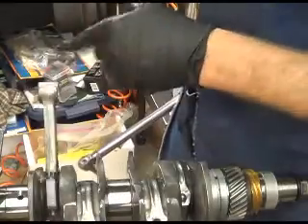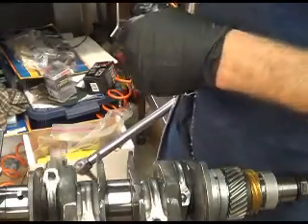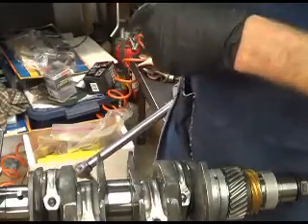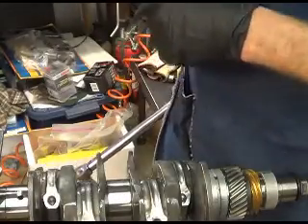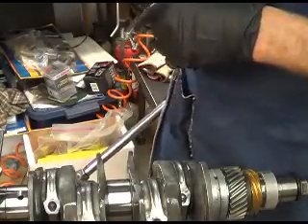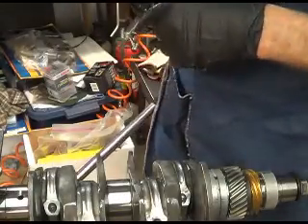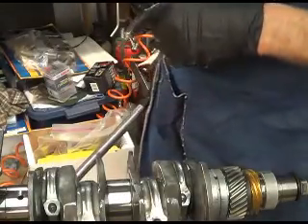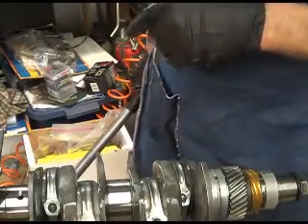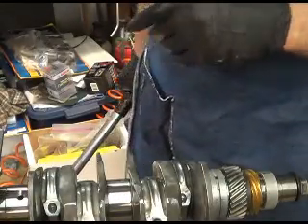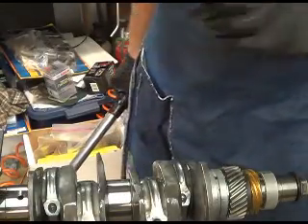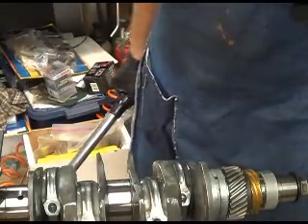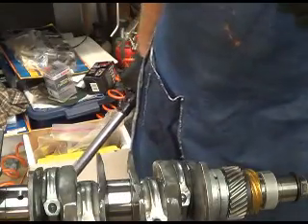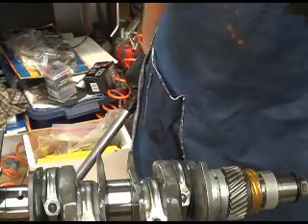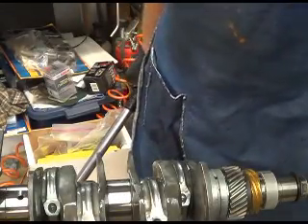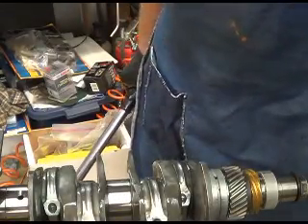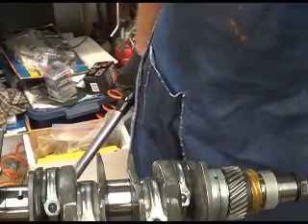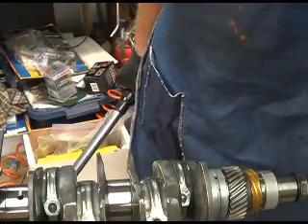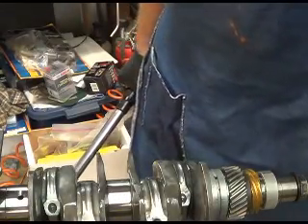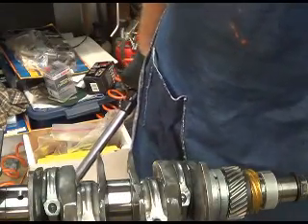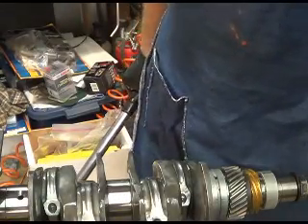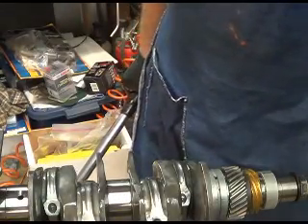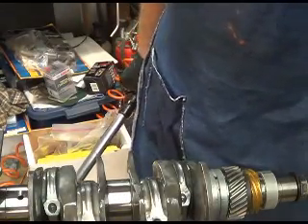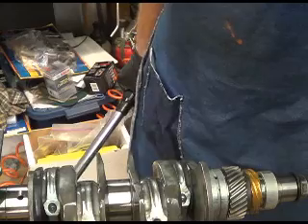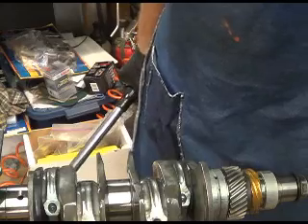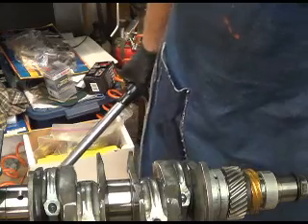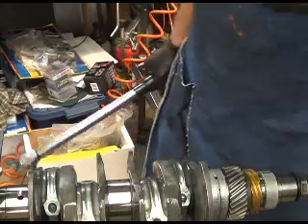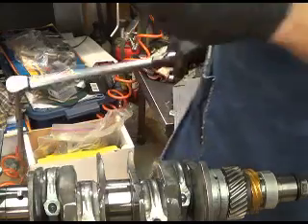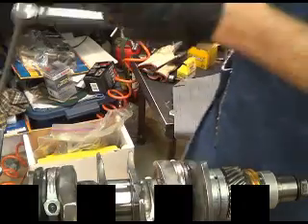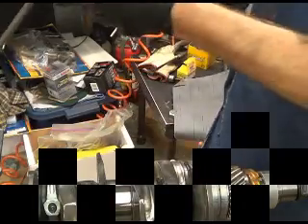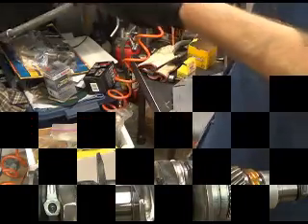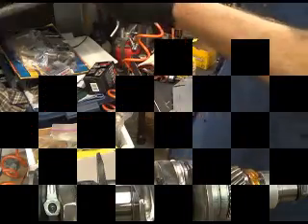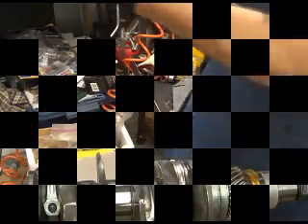This crankshaft is ready to drop in, buddy. Oh man, woo-hoo!